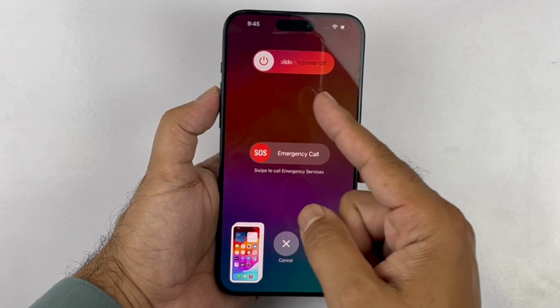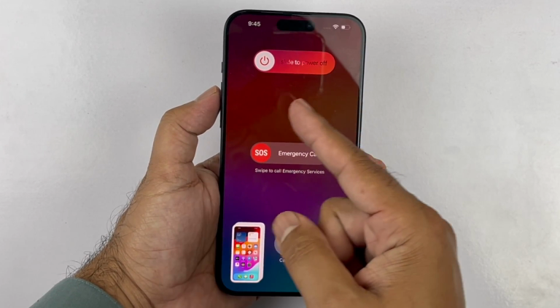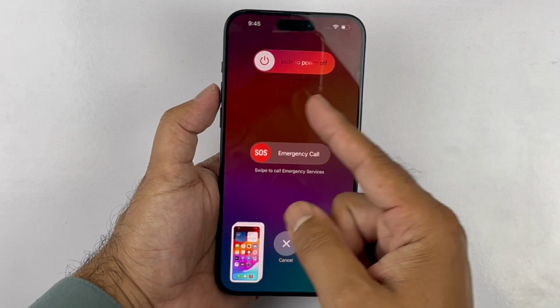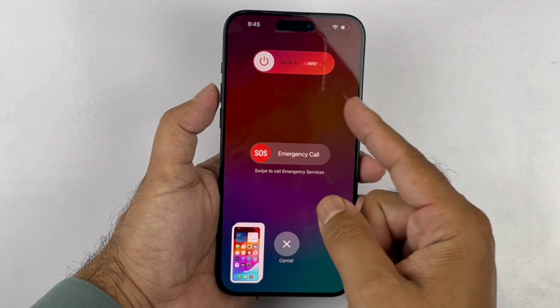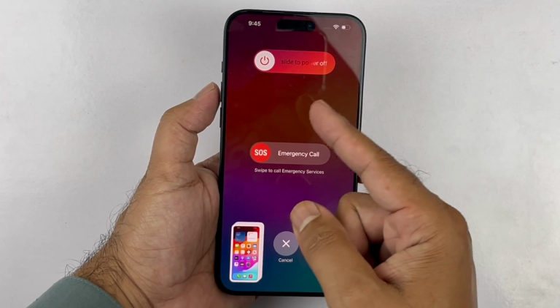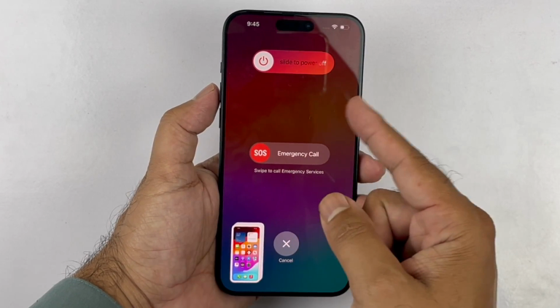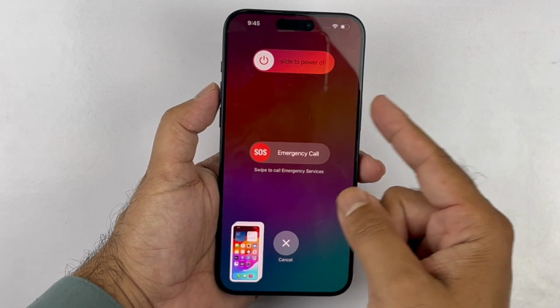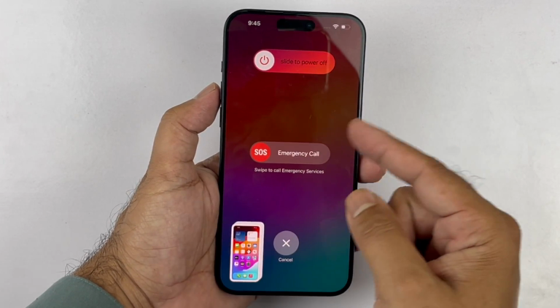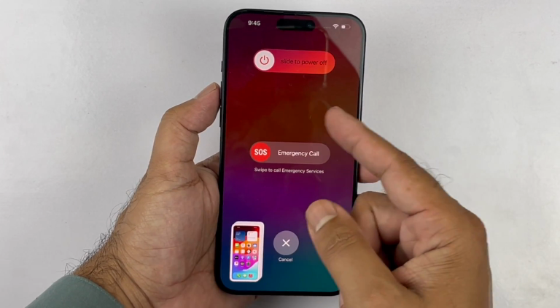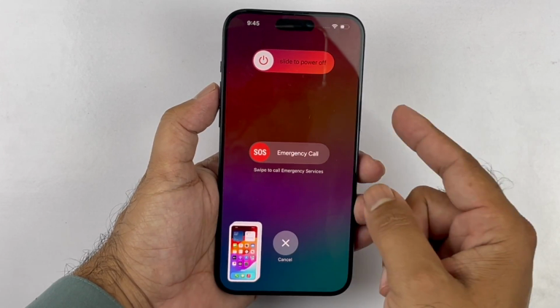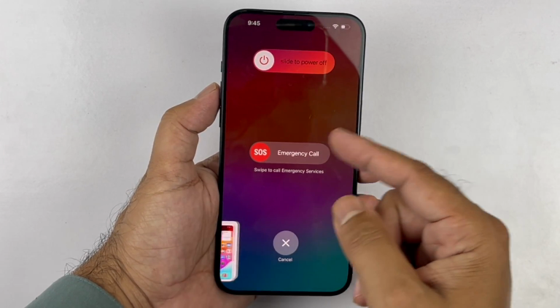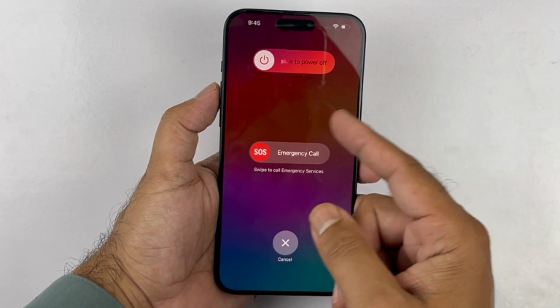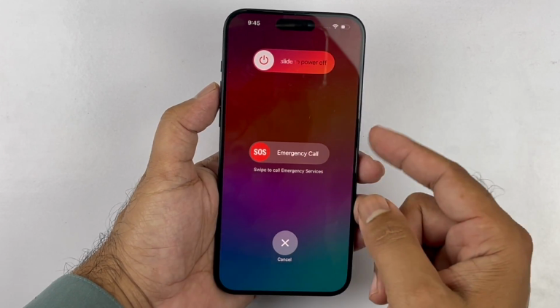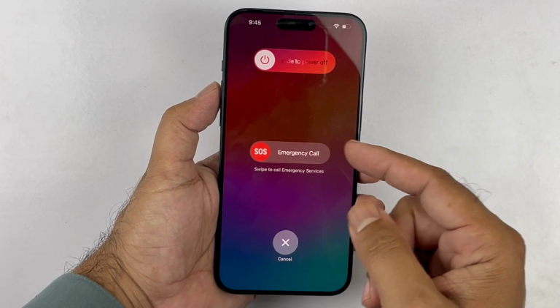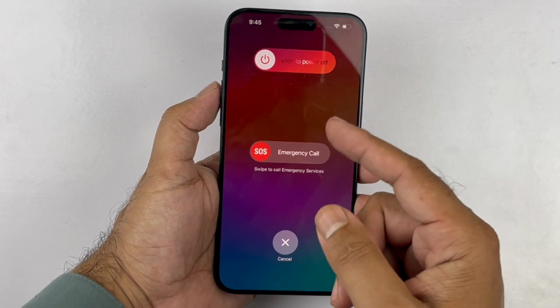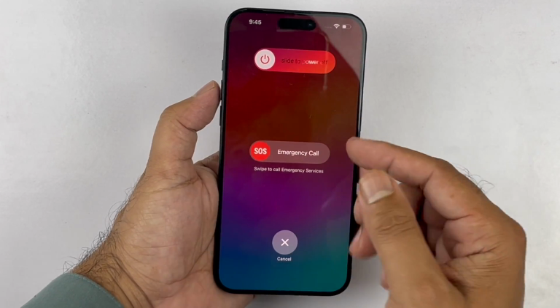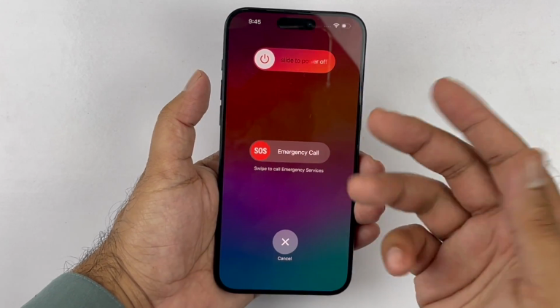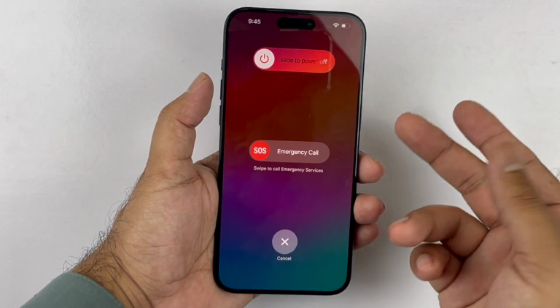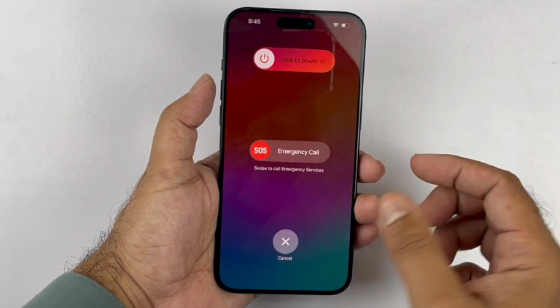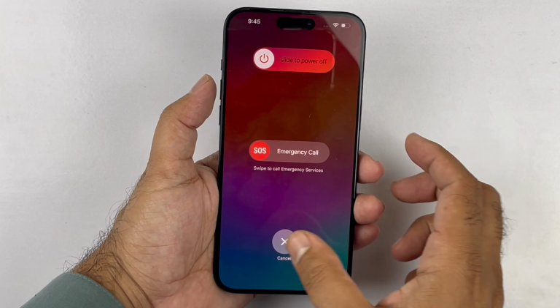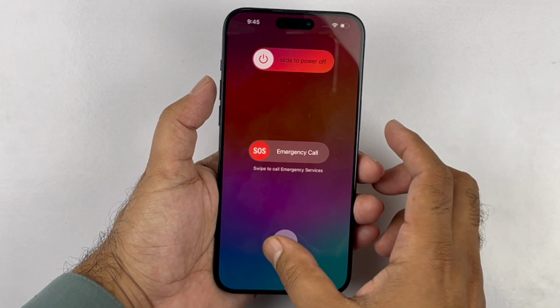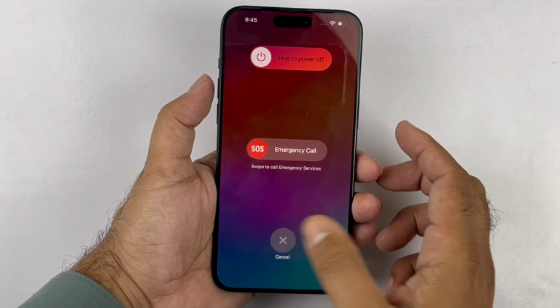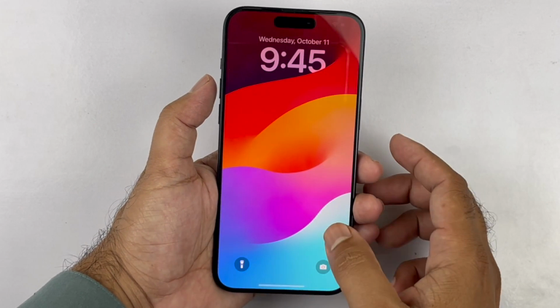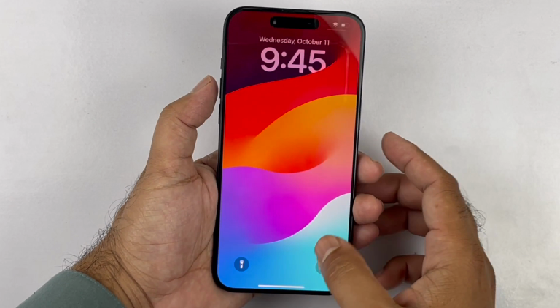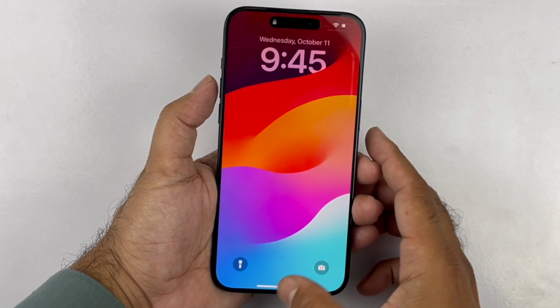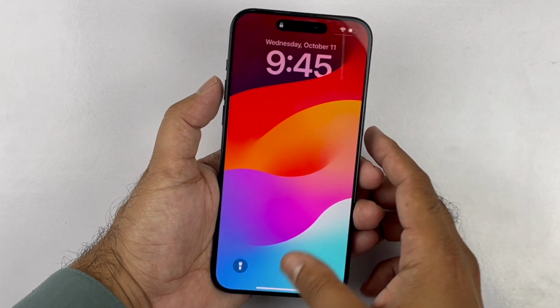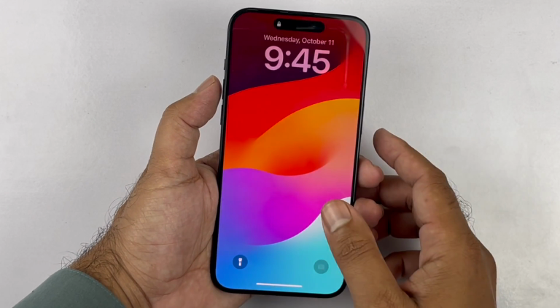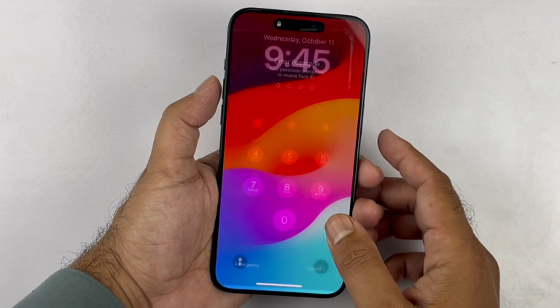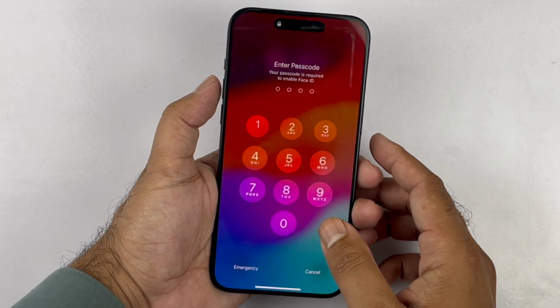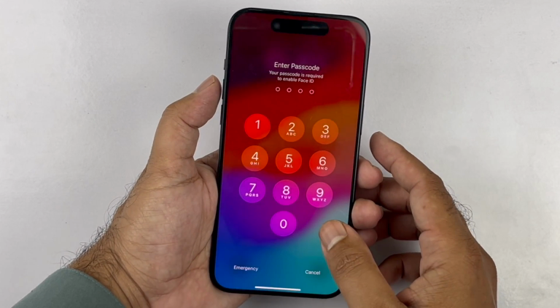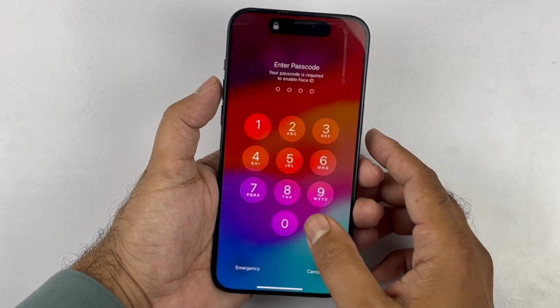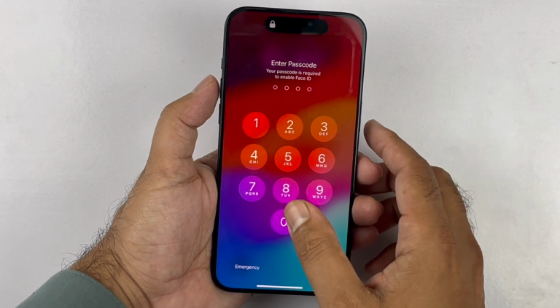As you can see, I am demonstrating this in the video. Just do like me and you can take the screenshot quite easily.